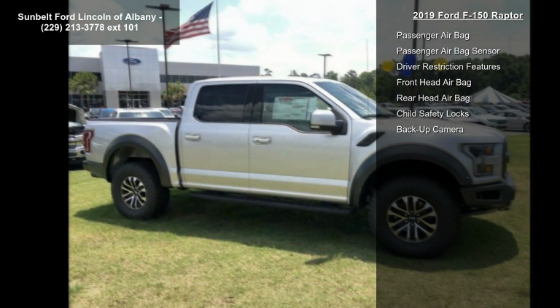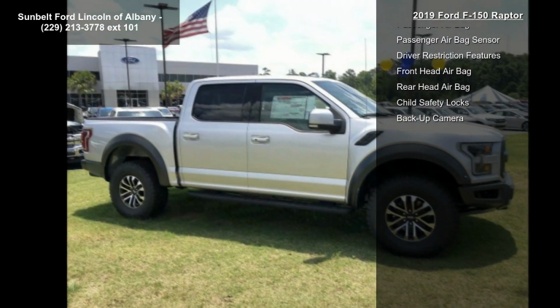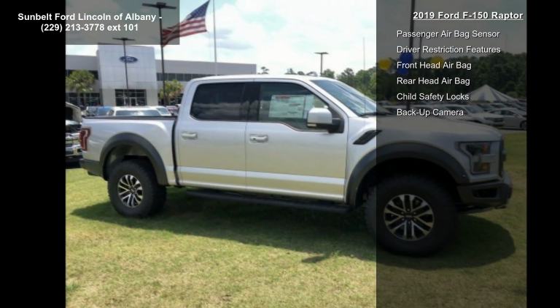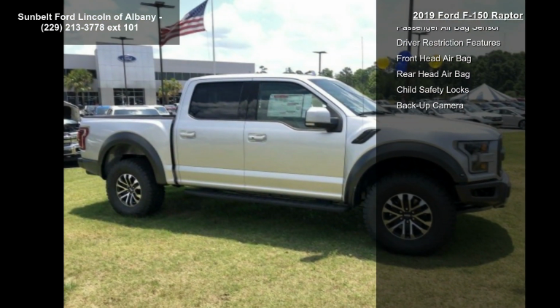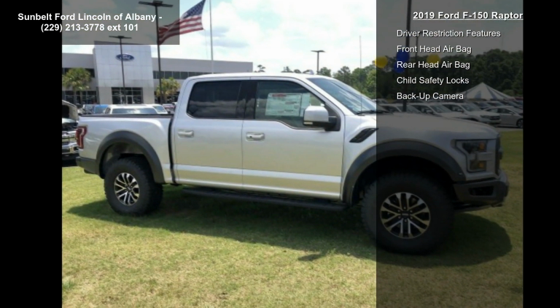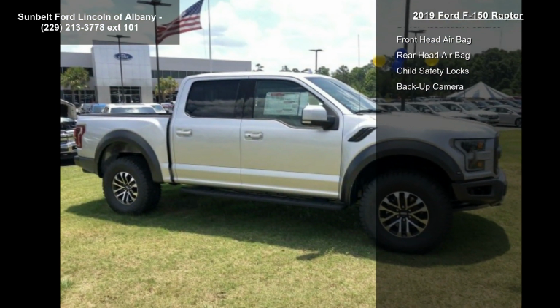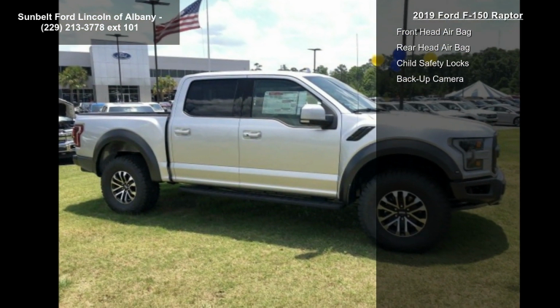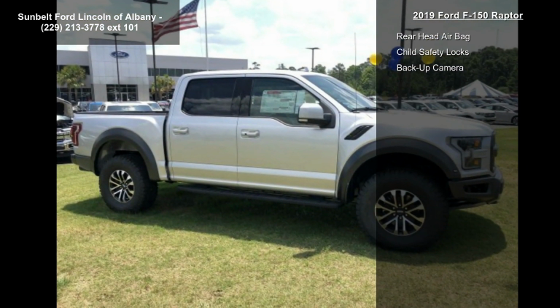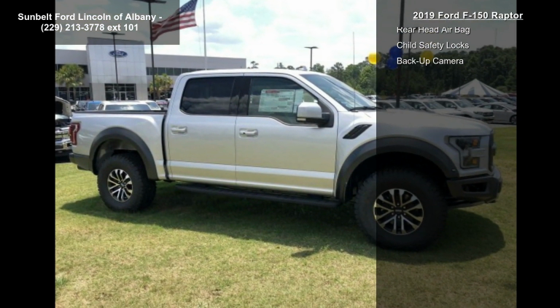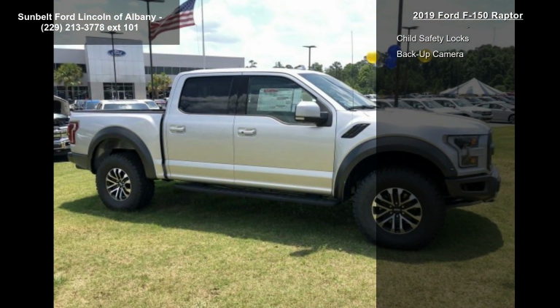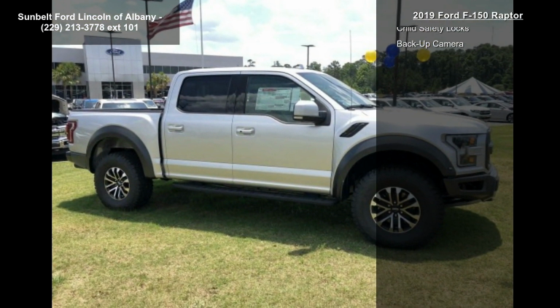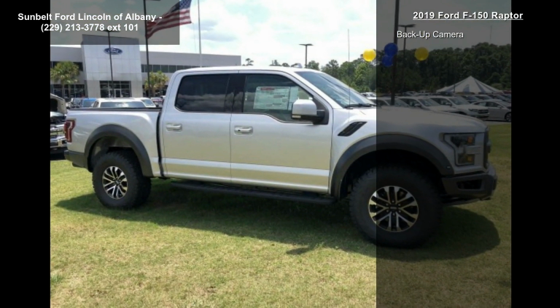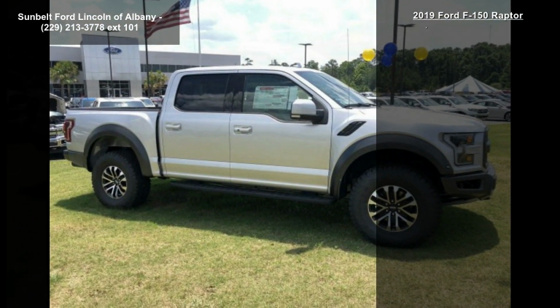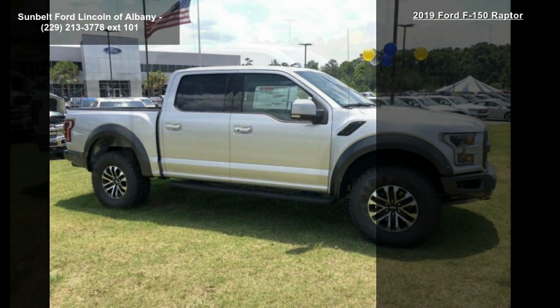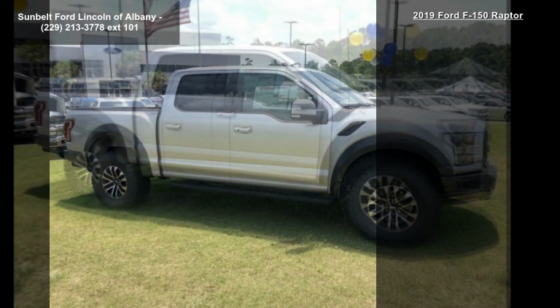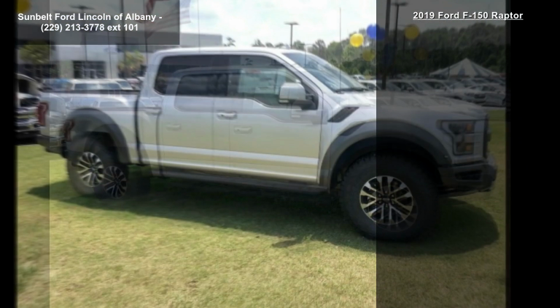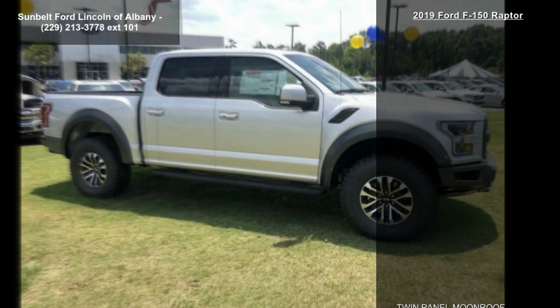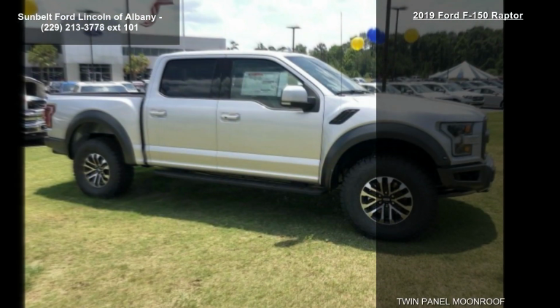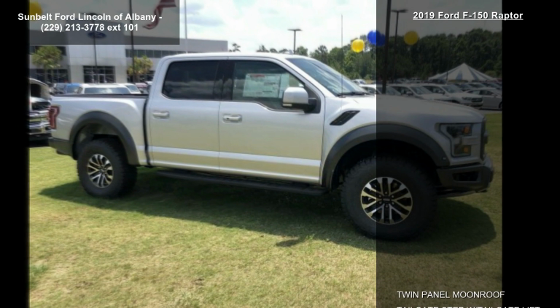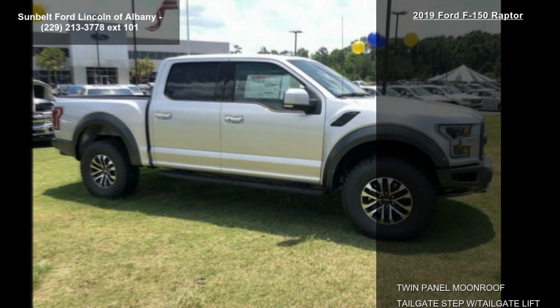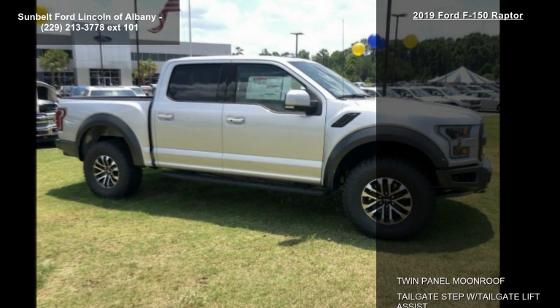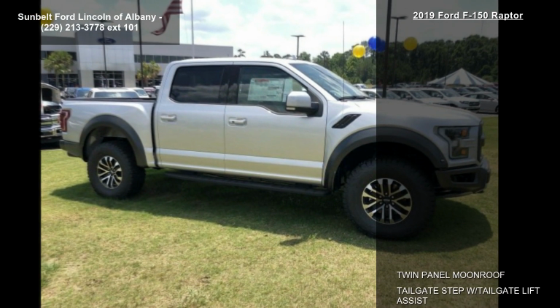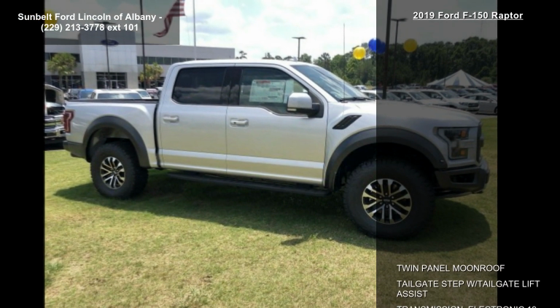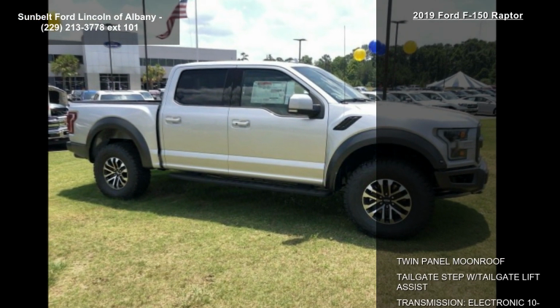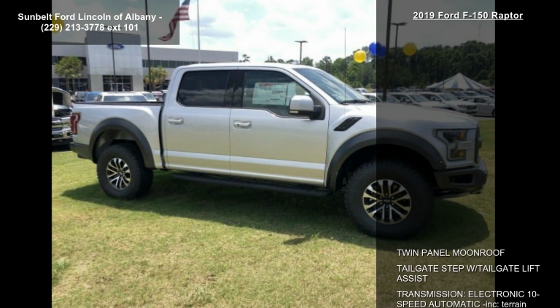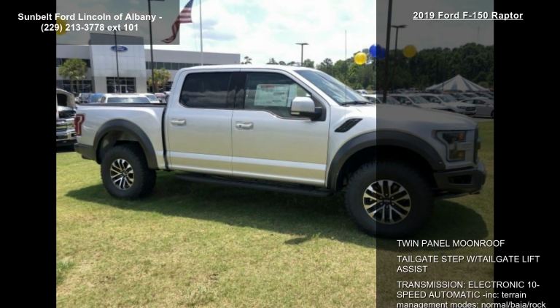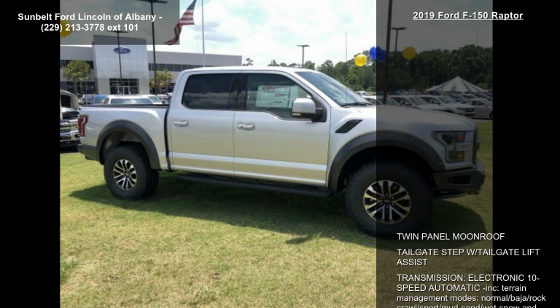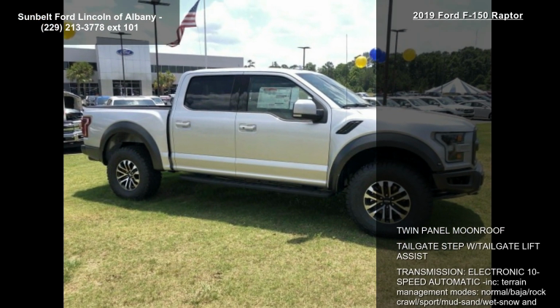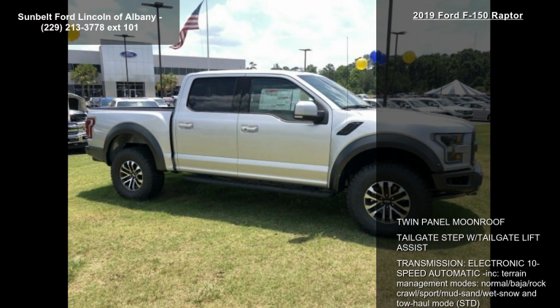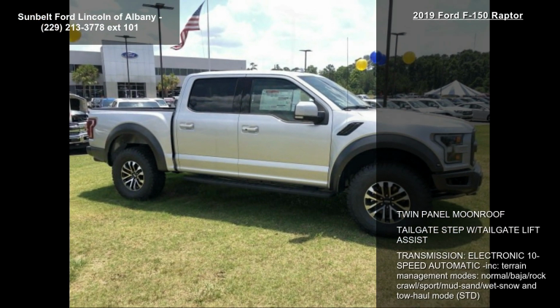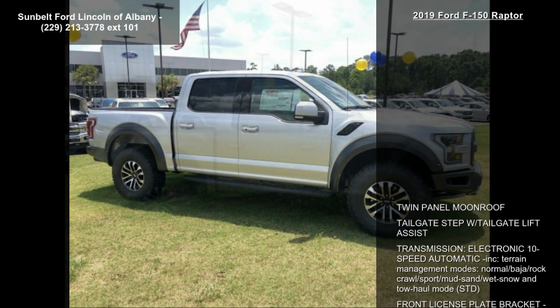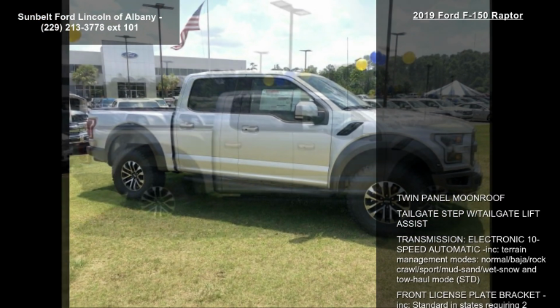The engine is a 3.5L V6 EcoBoost high output, turbocharged, with auto start-stop technology, locking limited slip differential, and four-wheel drive.